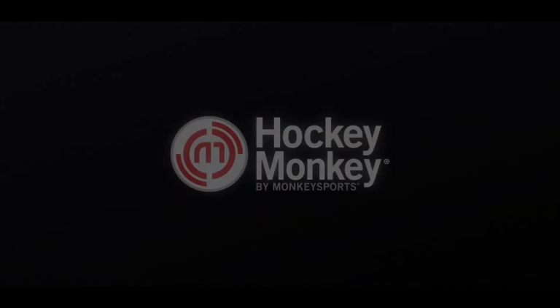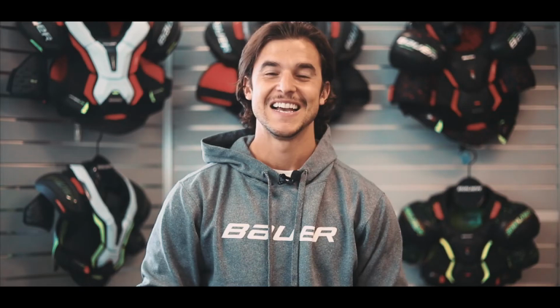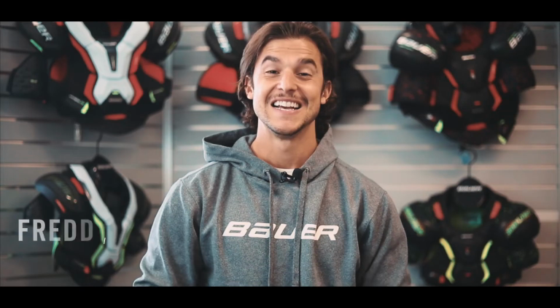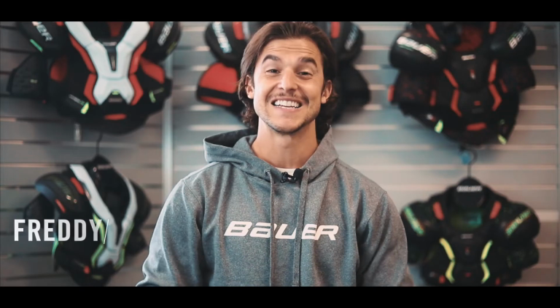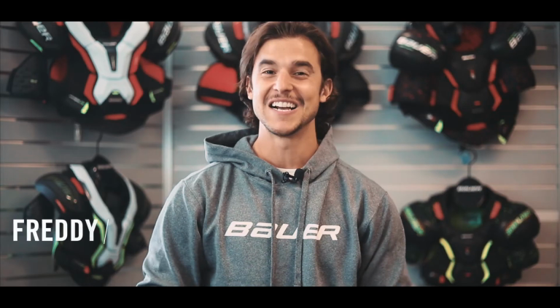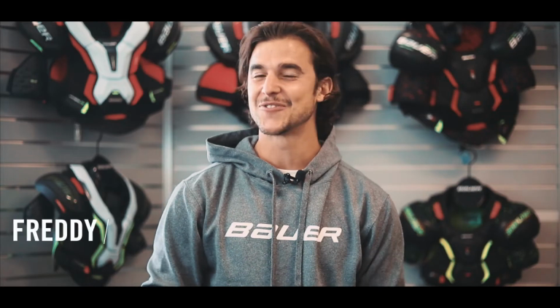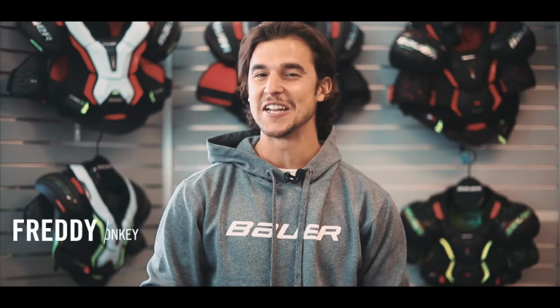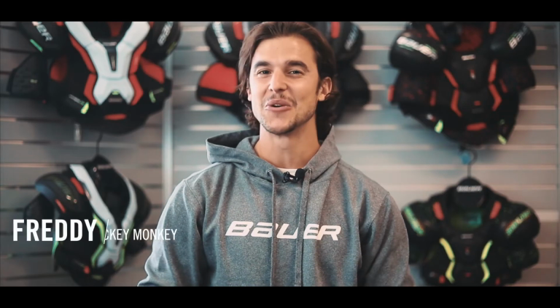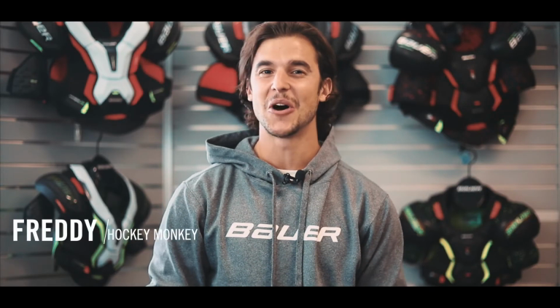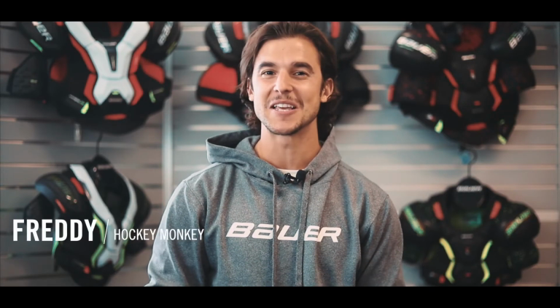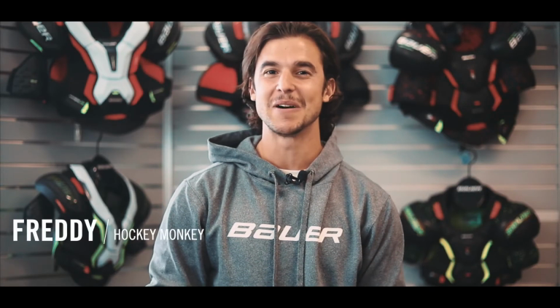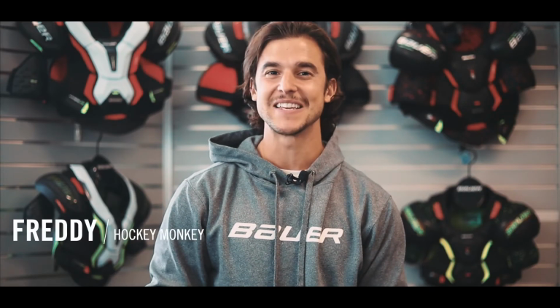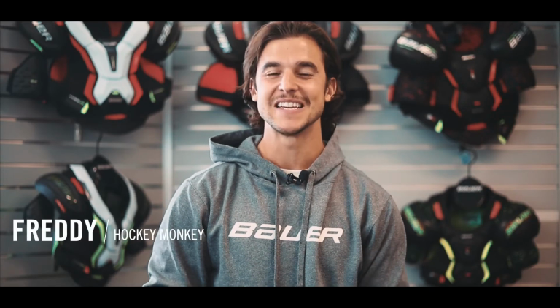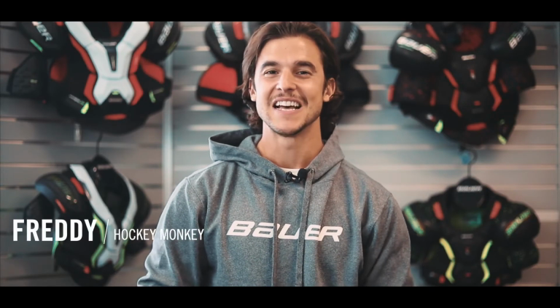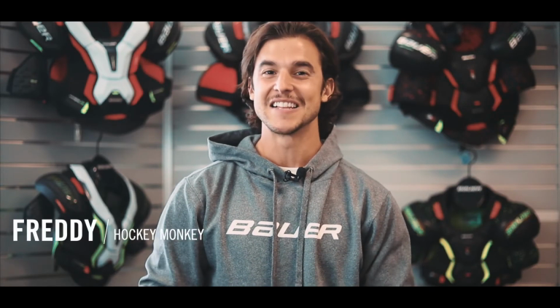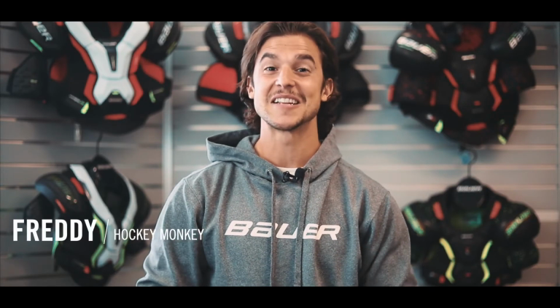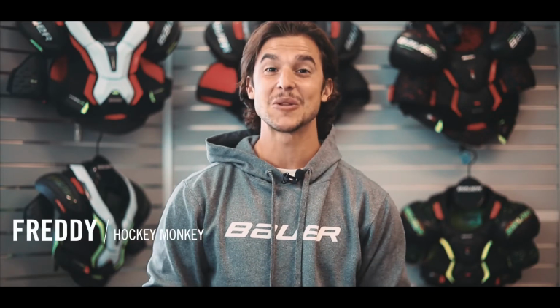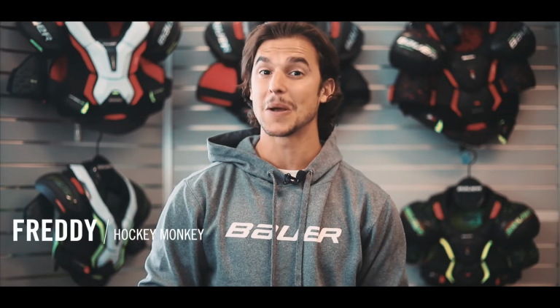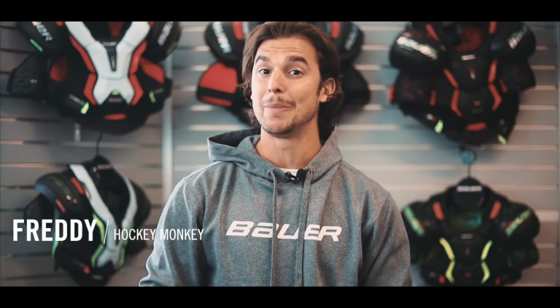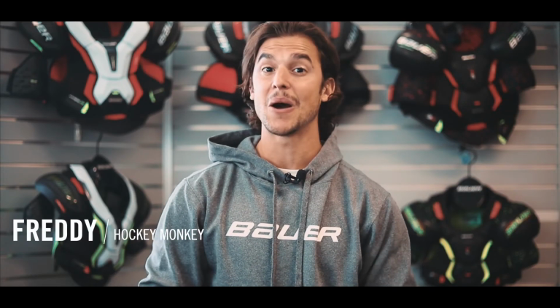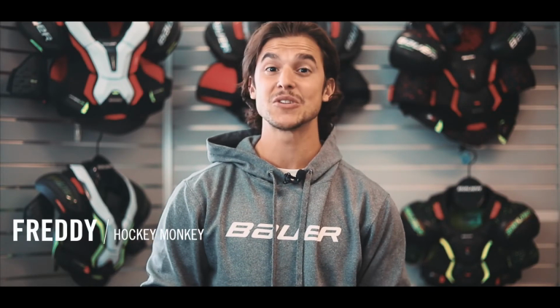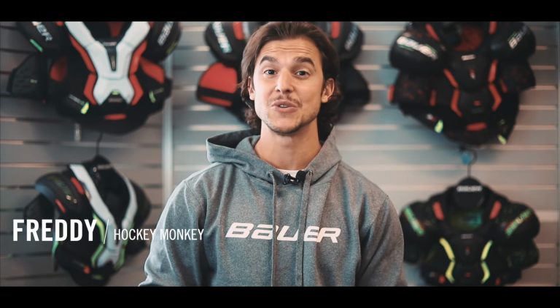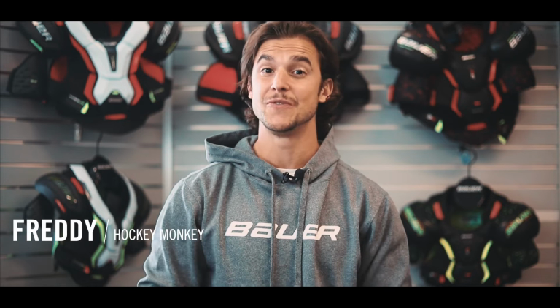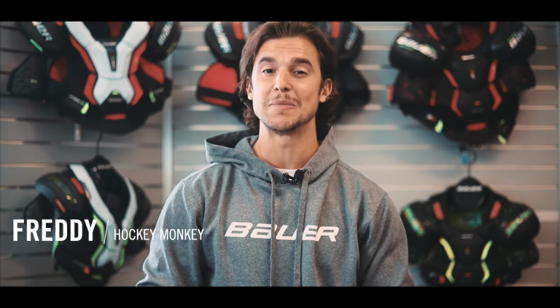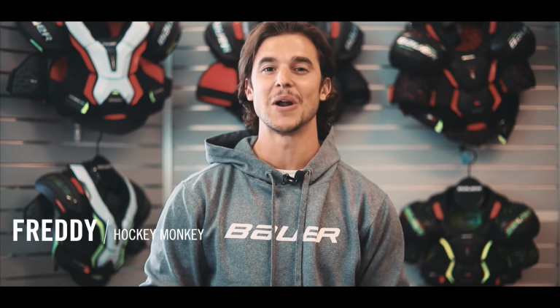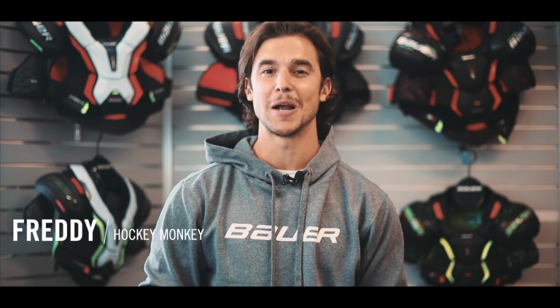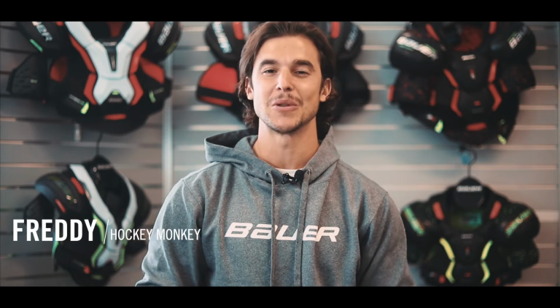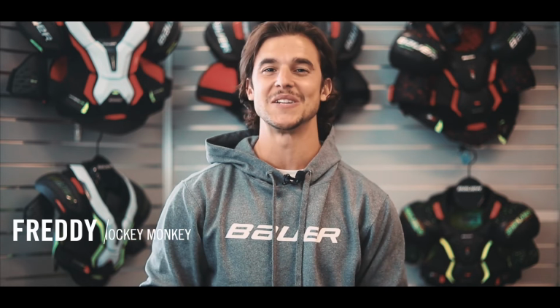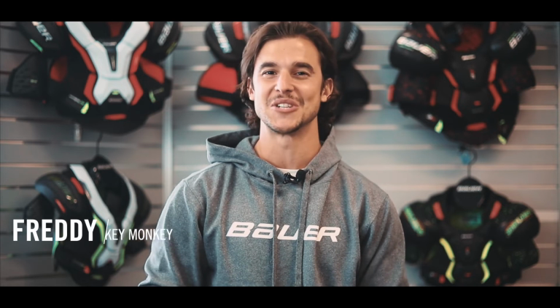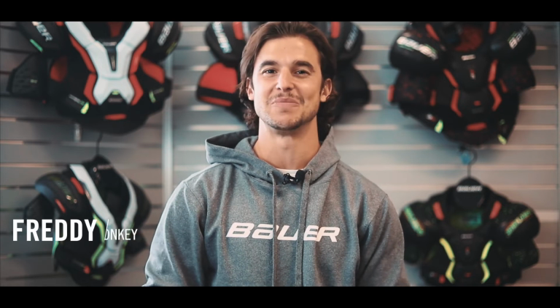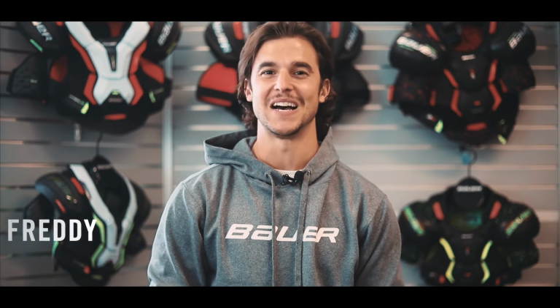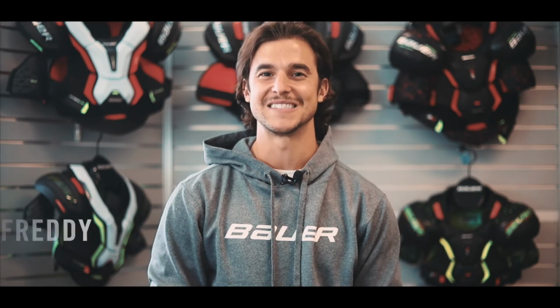Hey guys, Freddy here with Hockey Monkey. Let's take a look at Bauer's new Vapor Hyperlite Shin Pads.